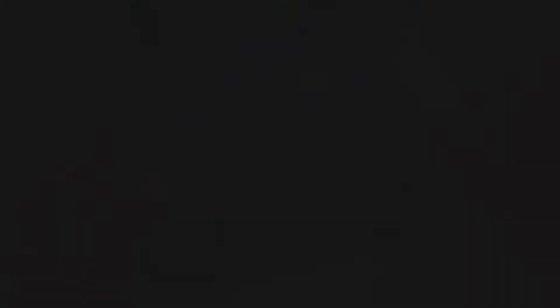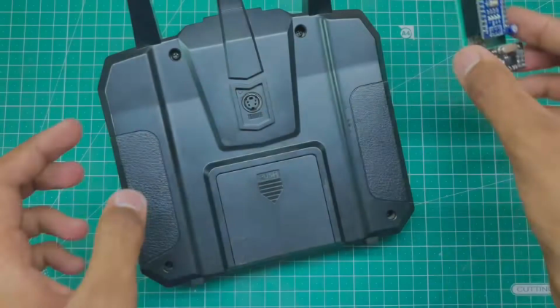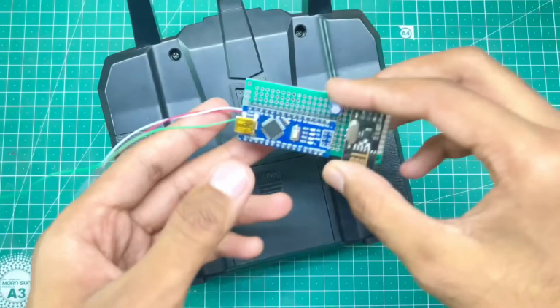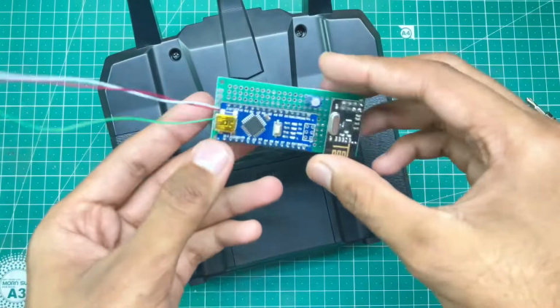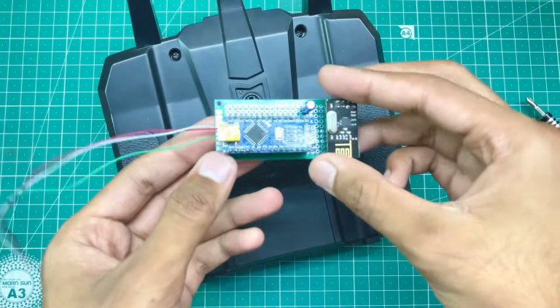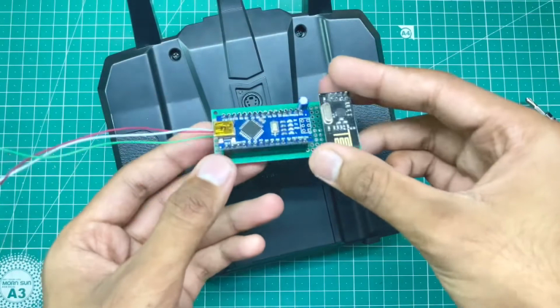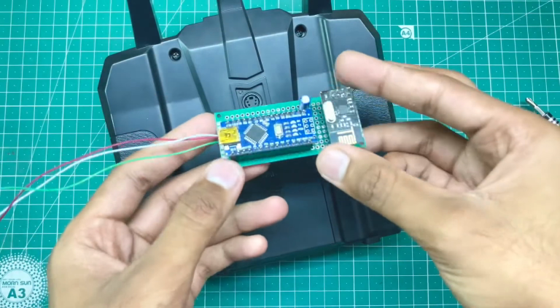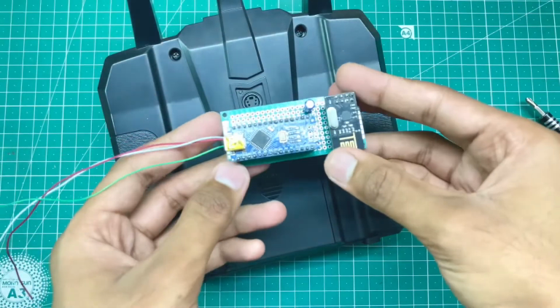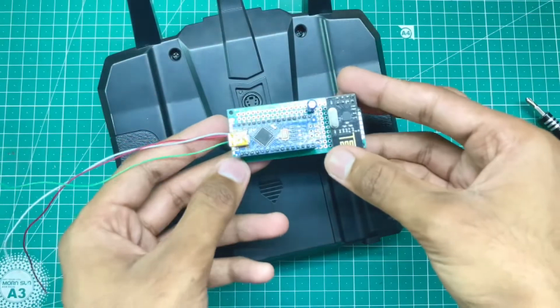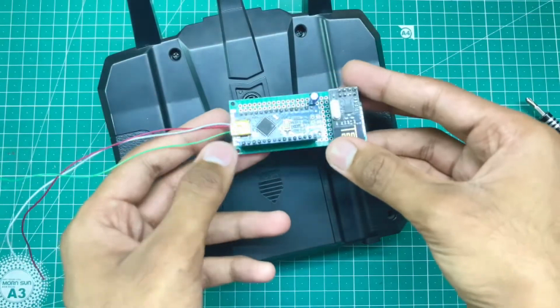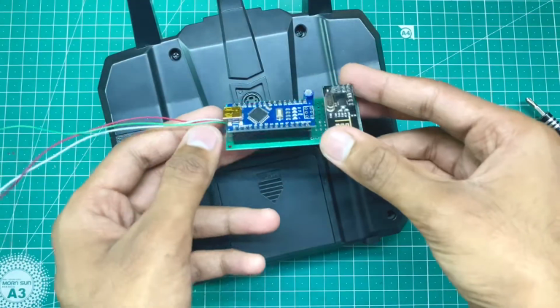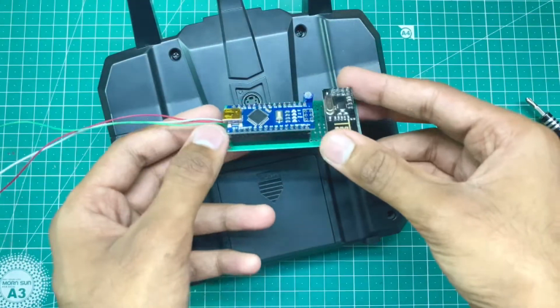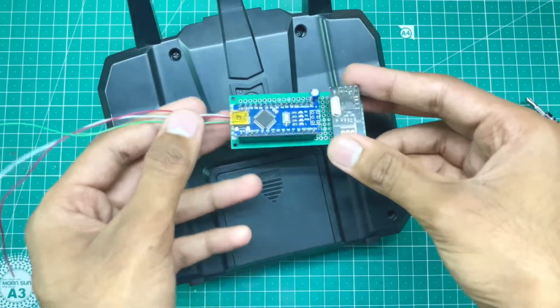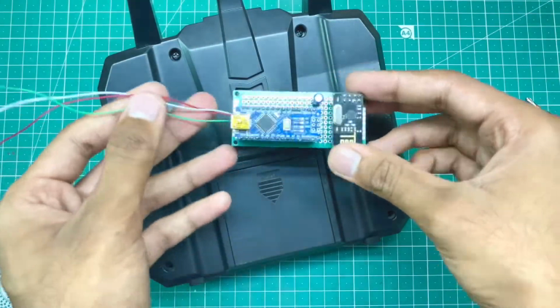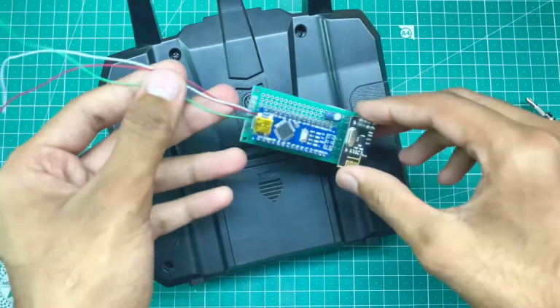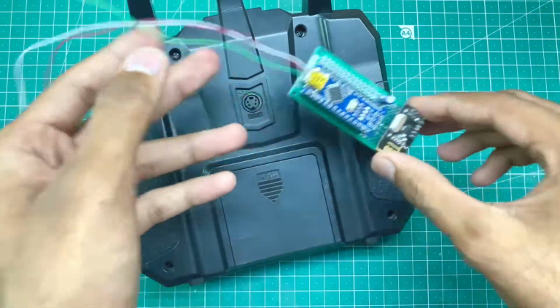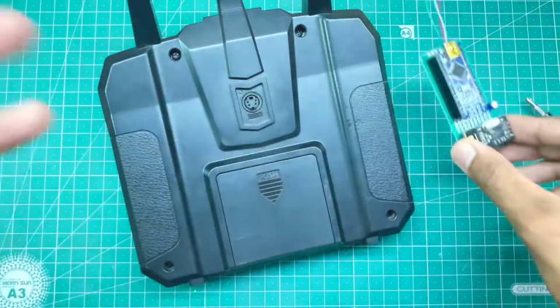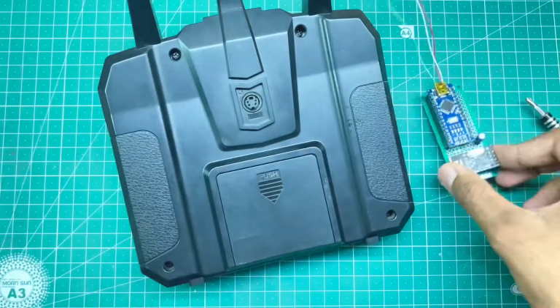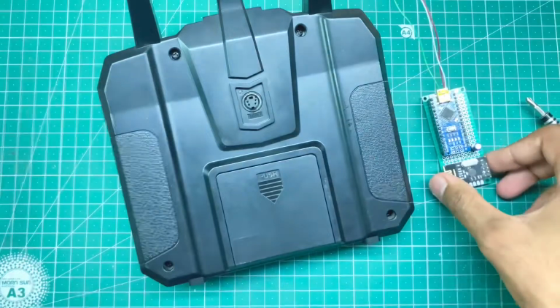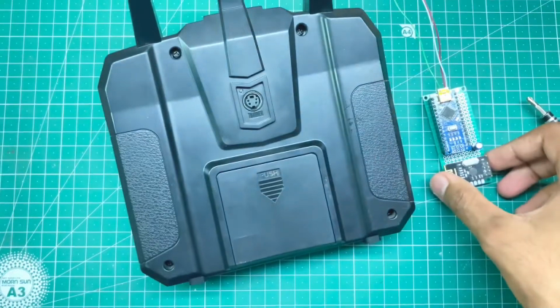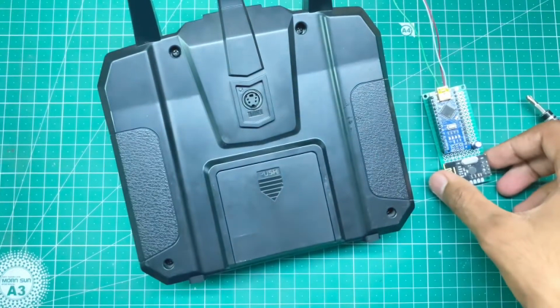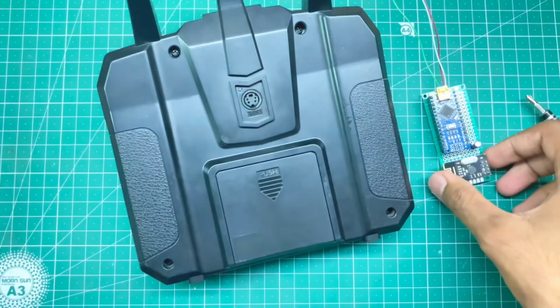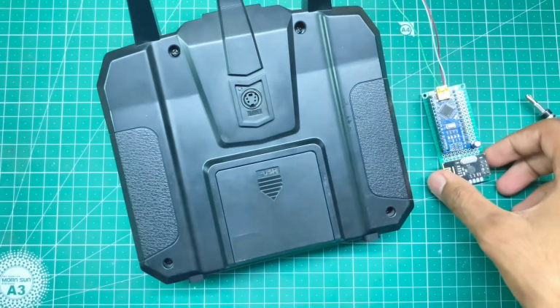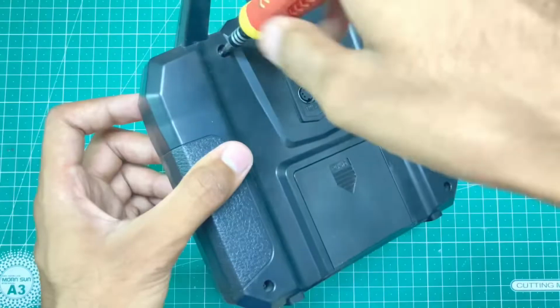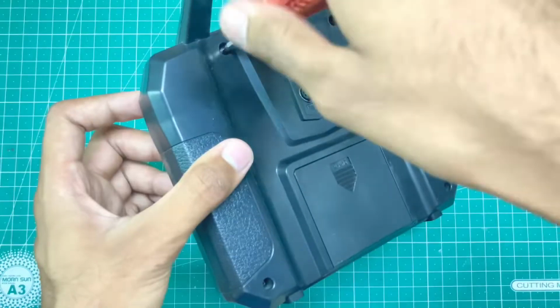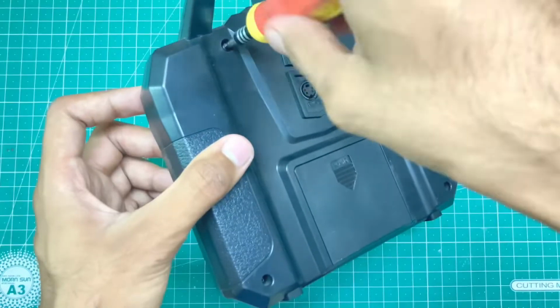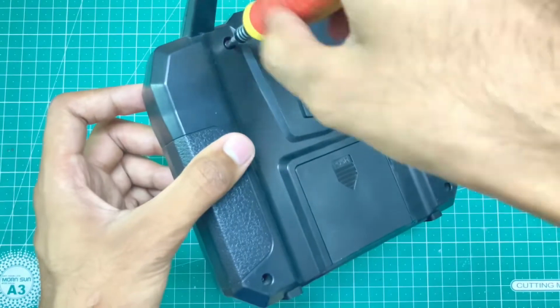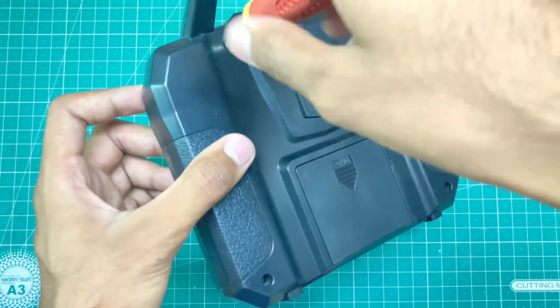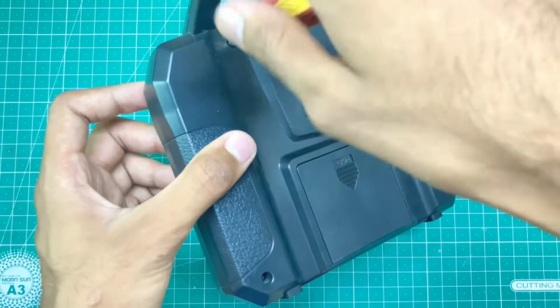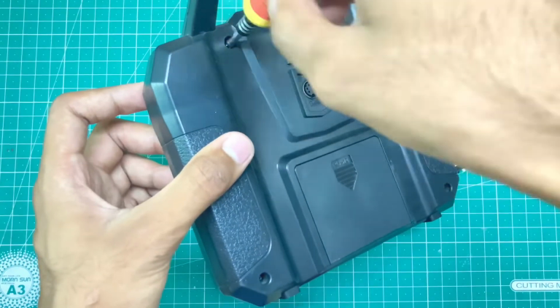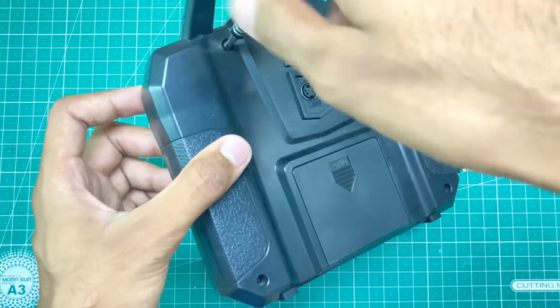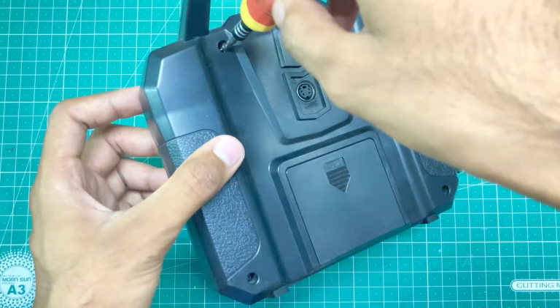The code is successfully uploaded. Now our multi-protocol module is ready to connect with the PPM output.